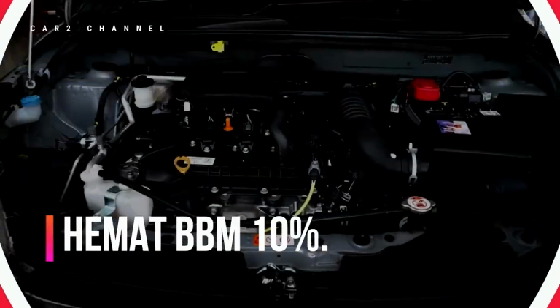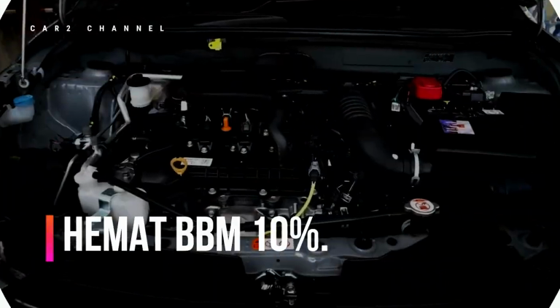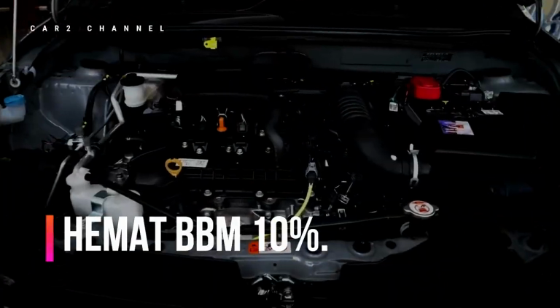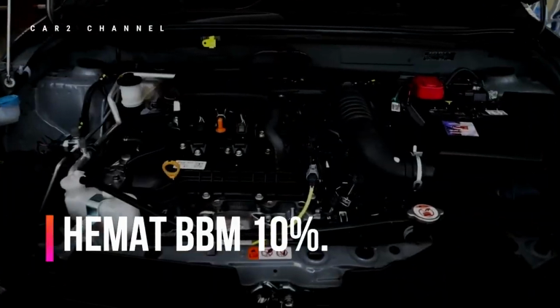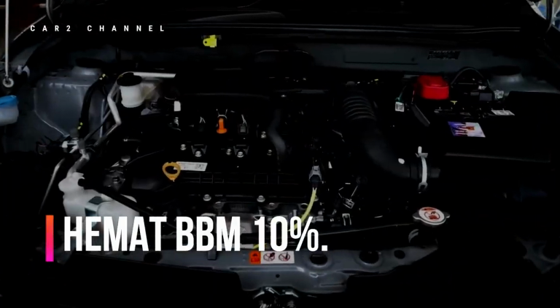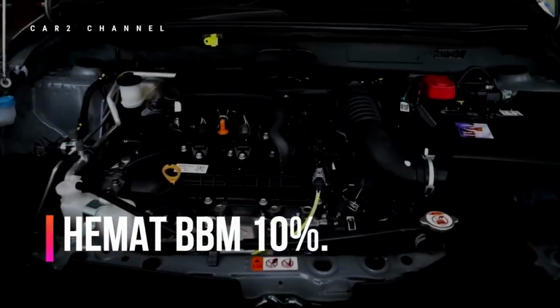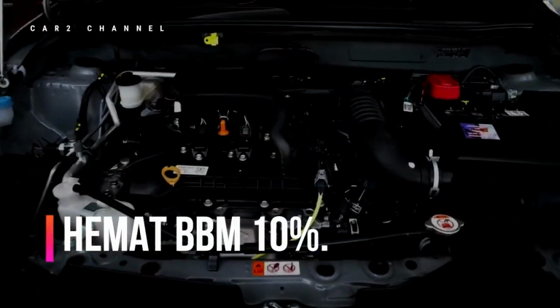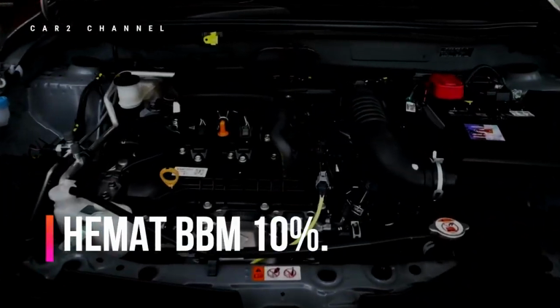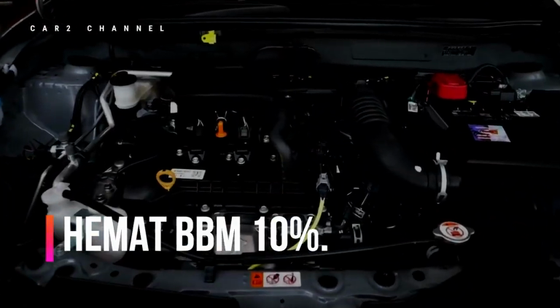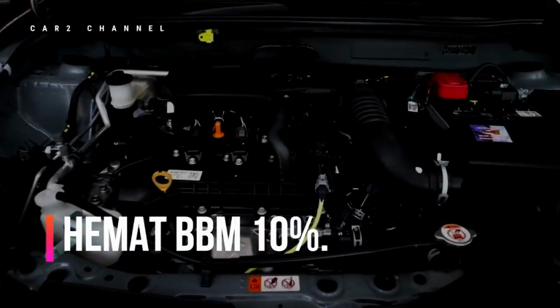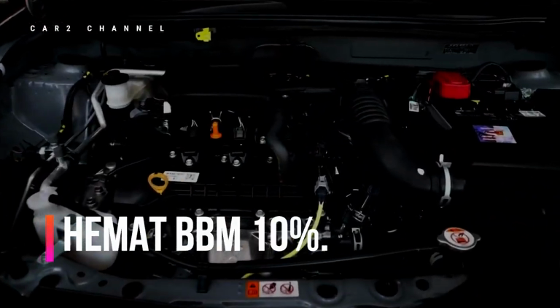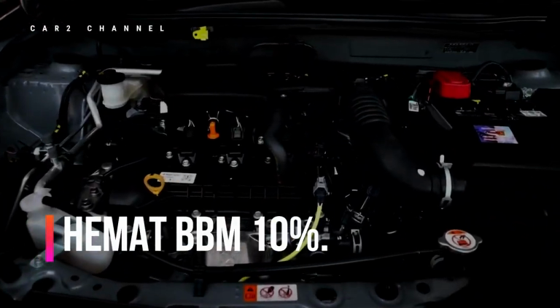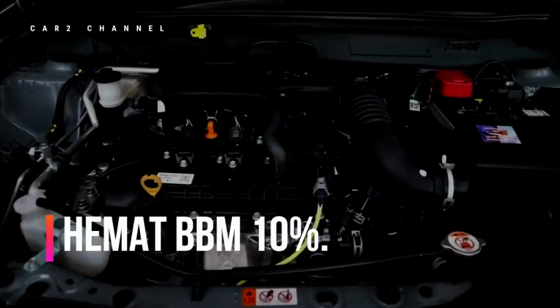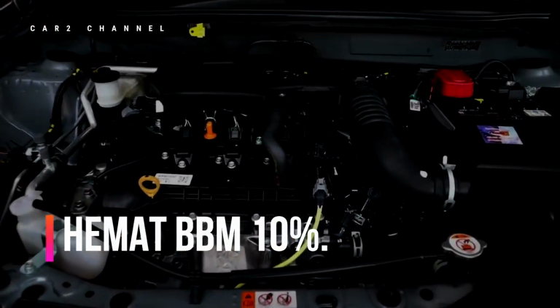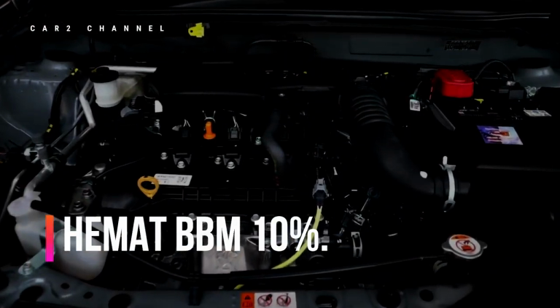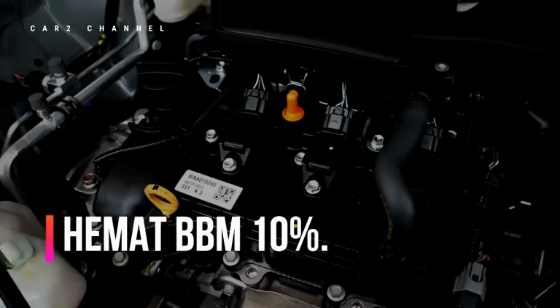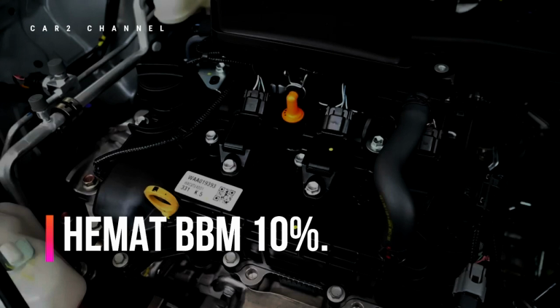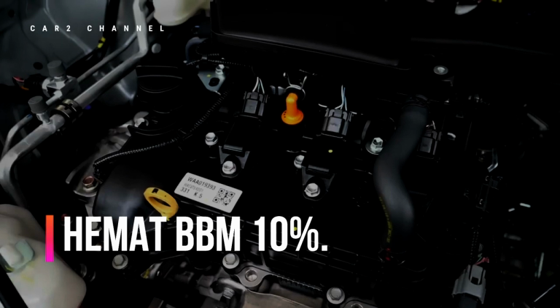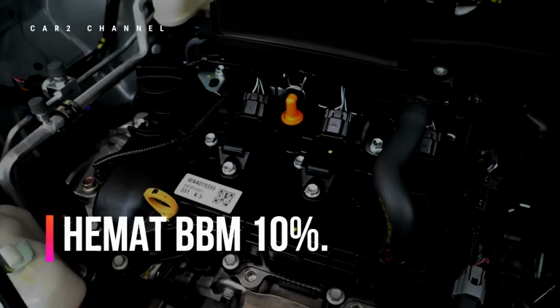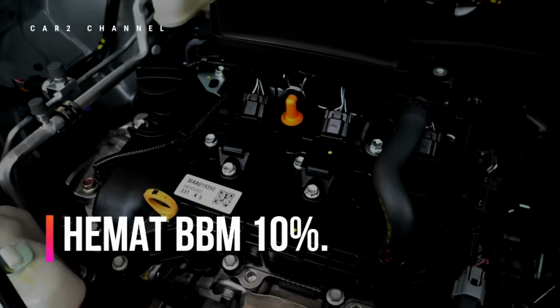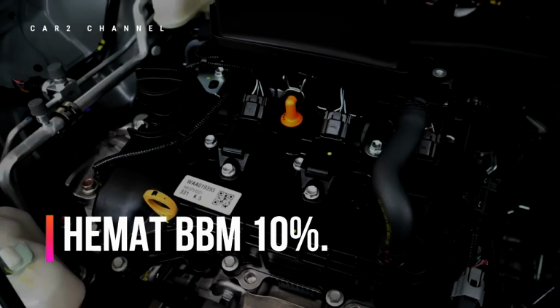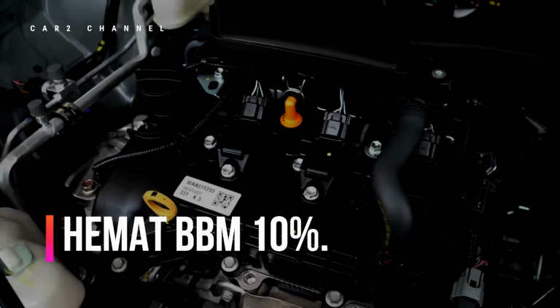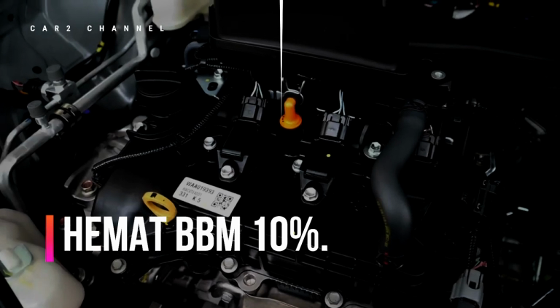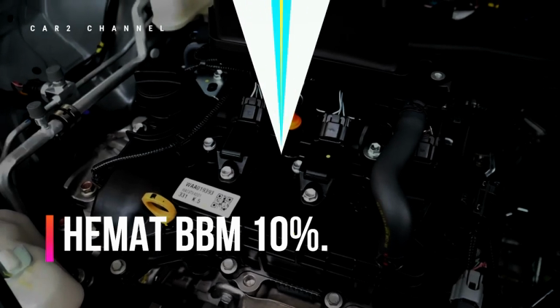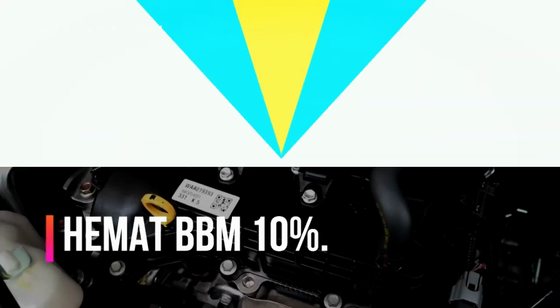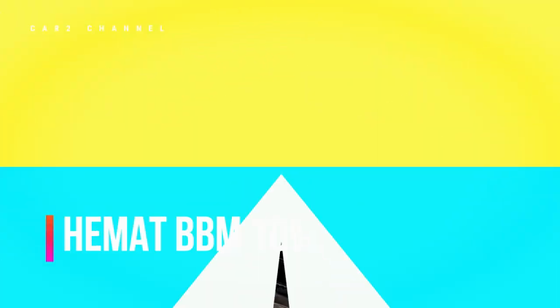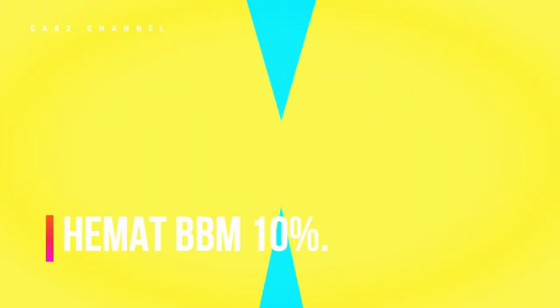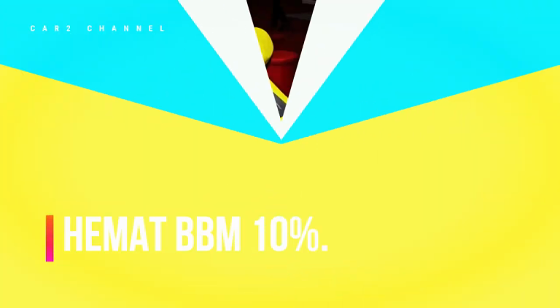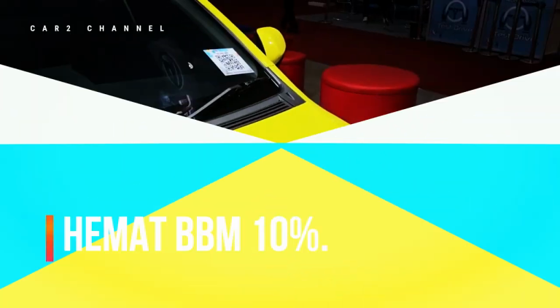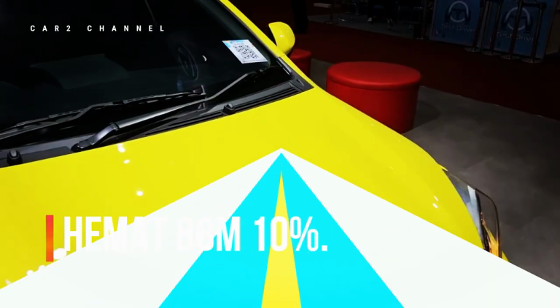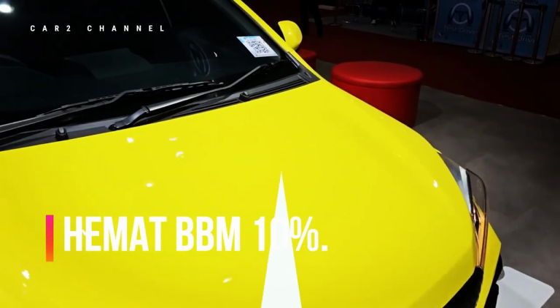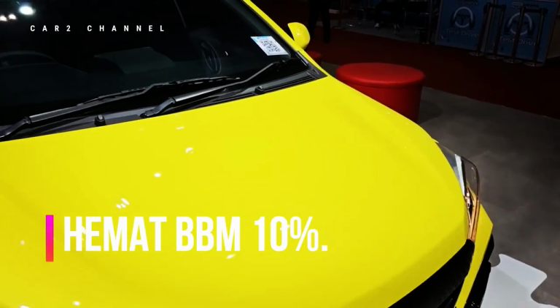Dengan menggunakan mesin baru ini, konsumsi BBM Daihatsu Aila digadang lebih hemat 10%.